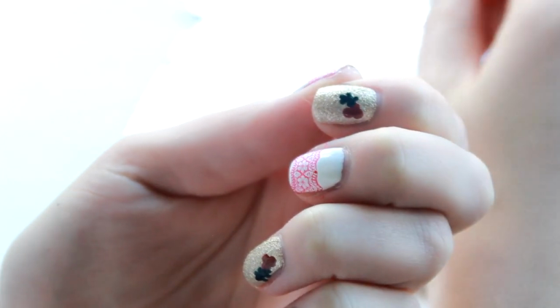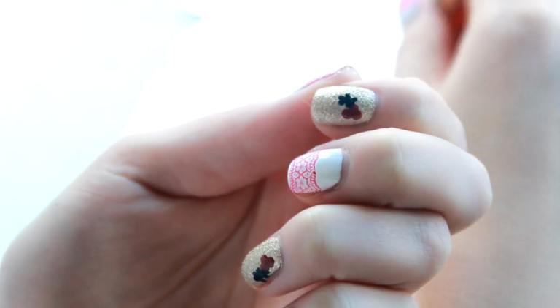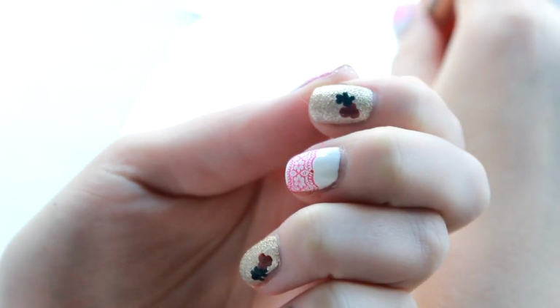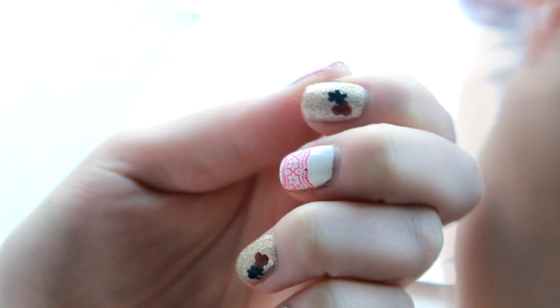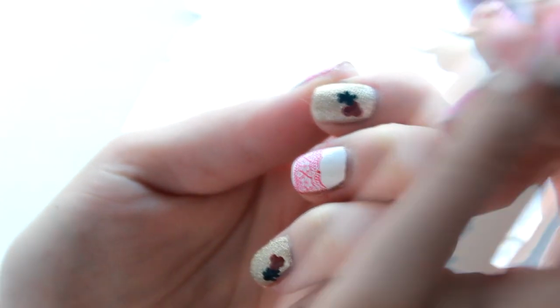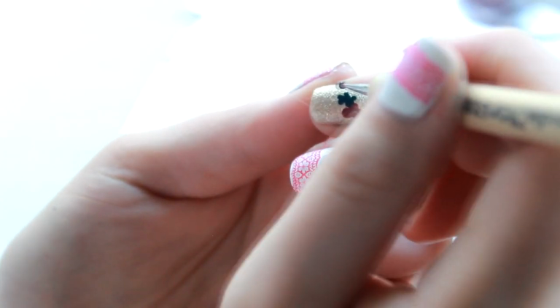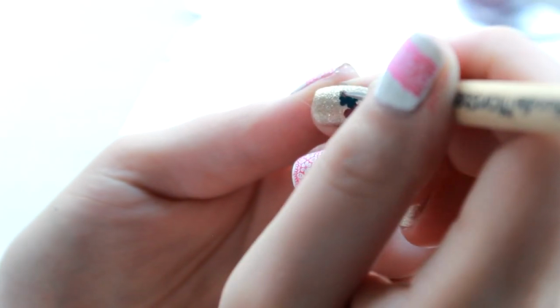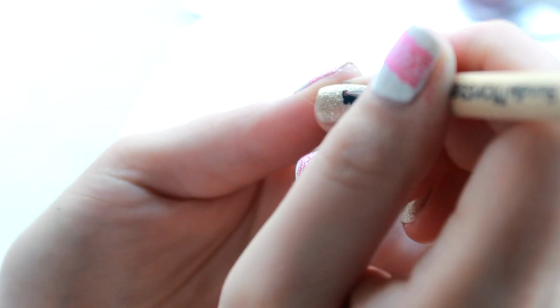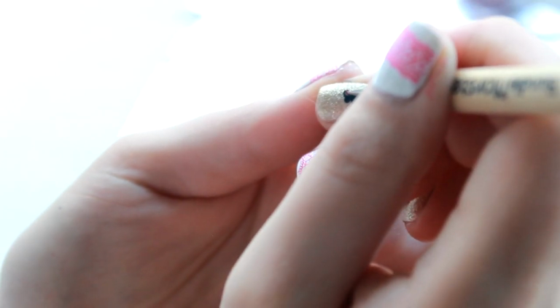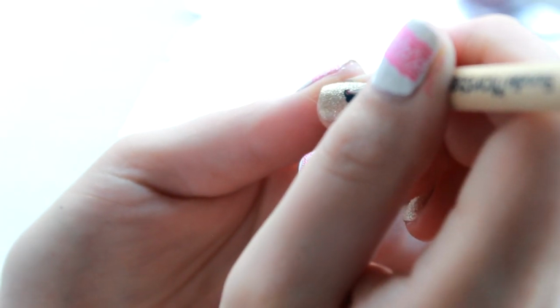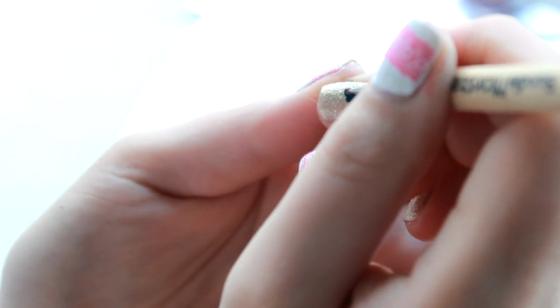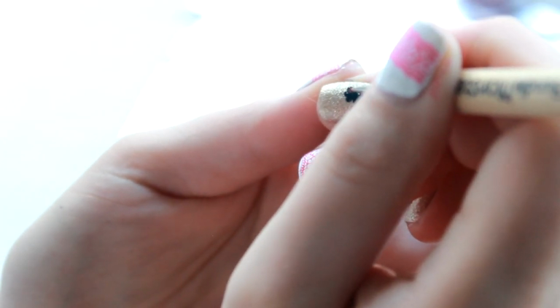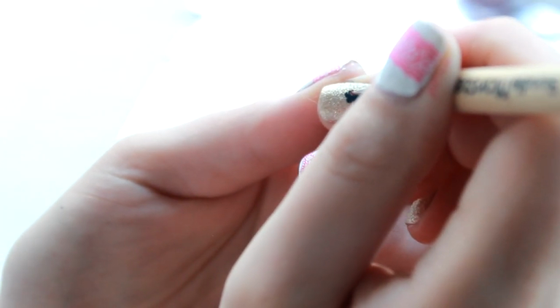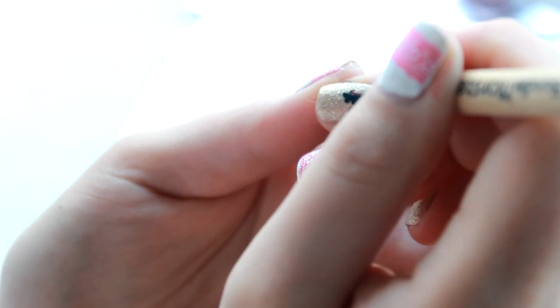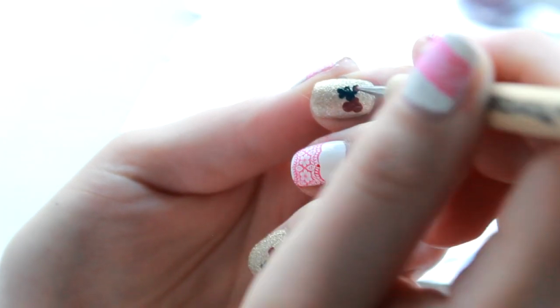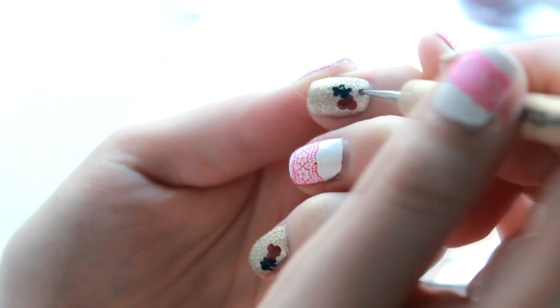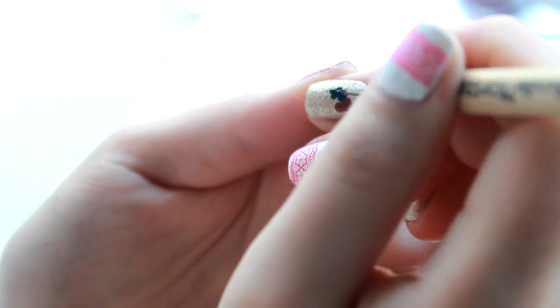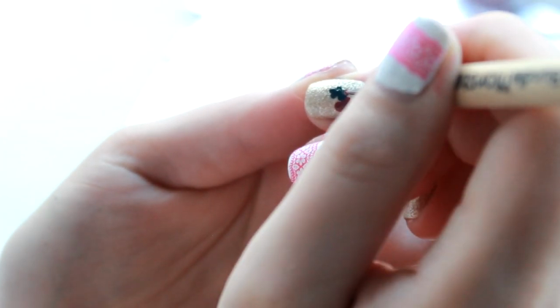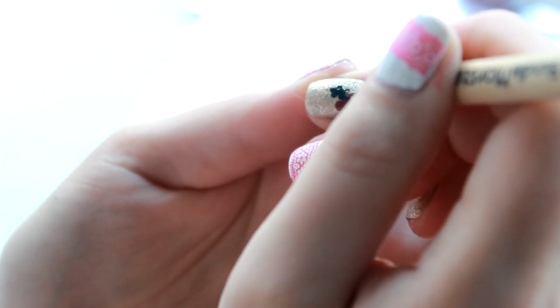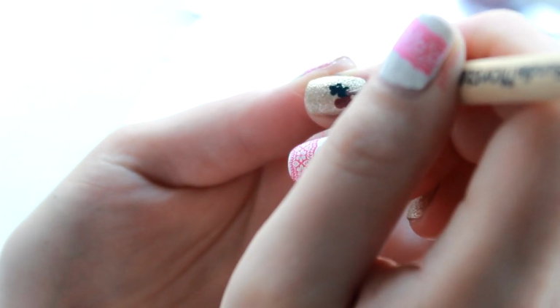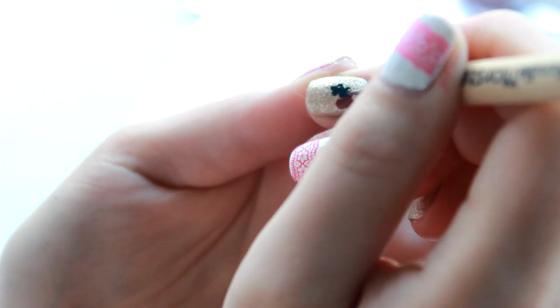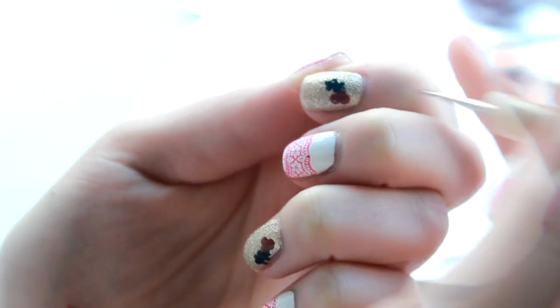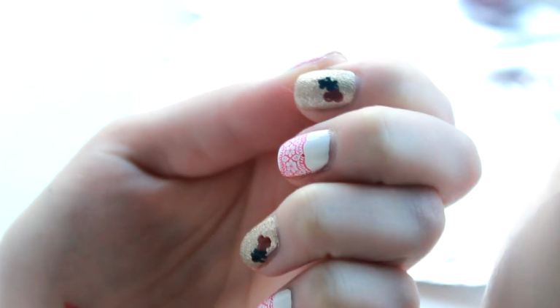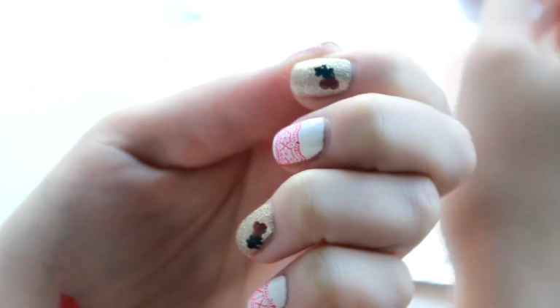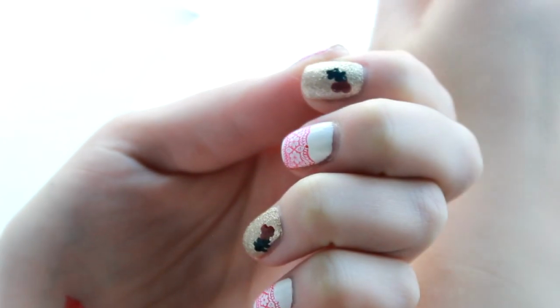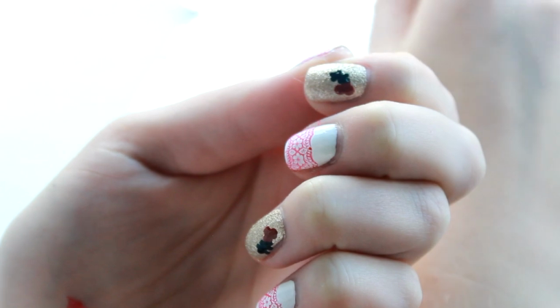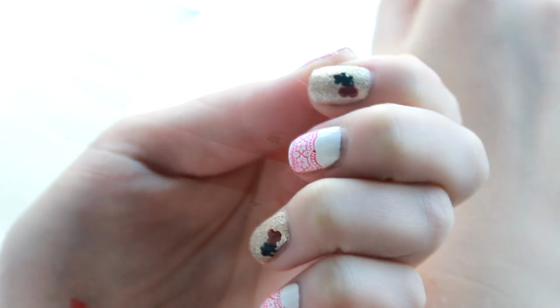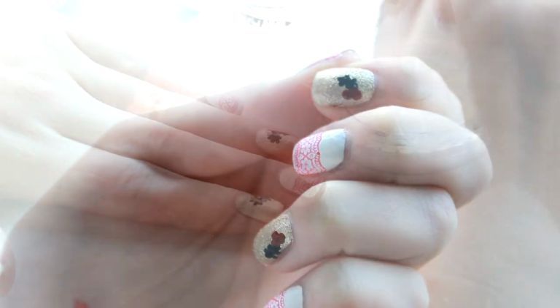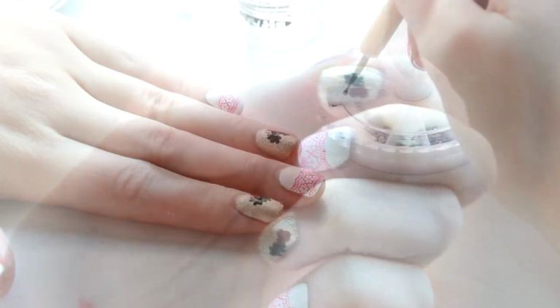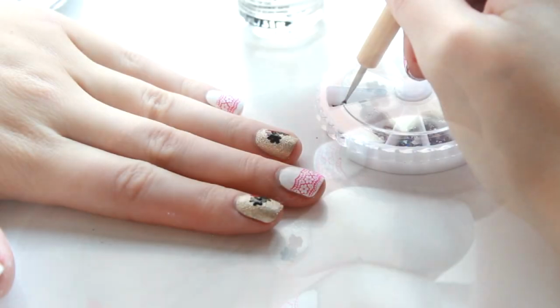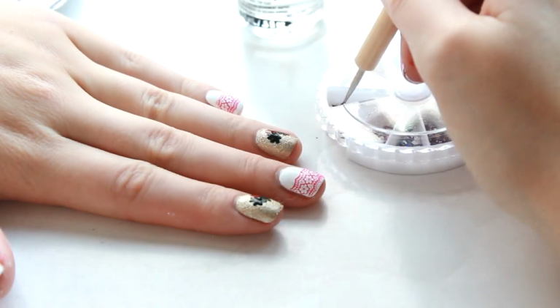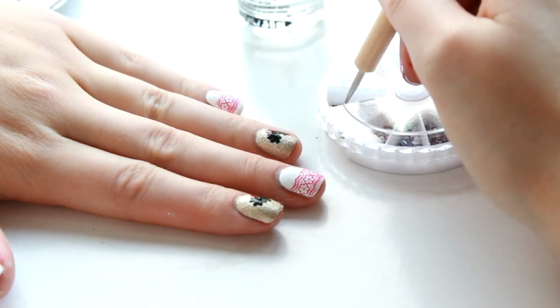I've written all the nail polishes and everything that I've used in the info bar below, so if you want to give it a go it's all there for you.